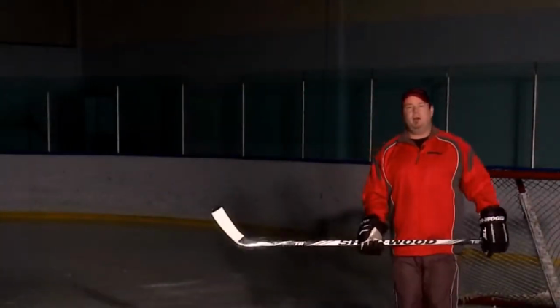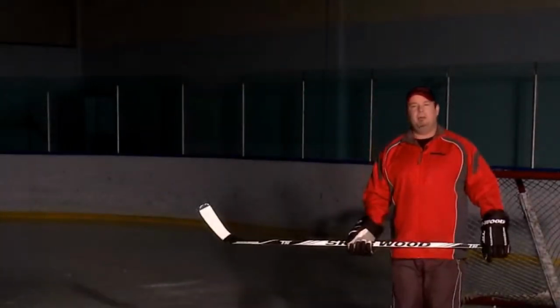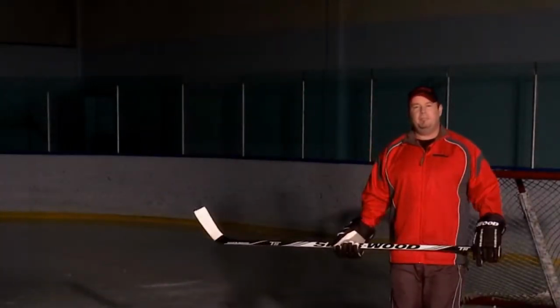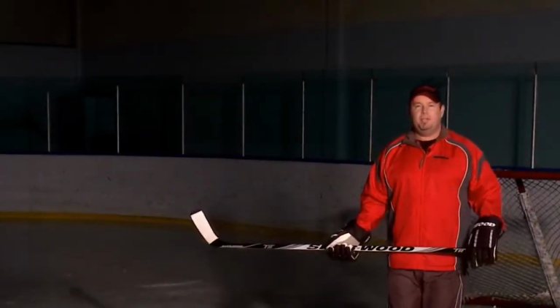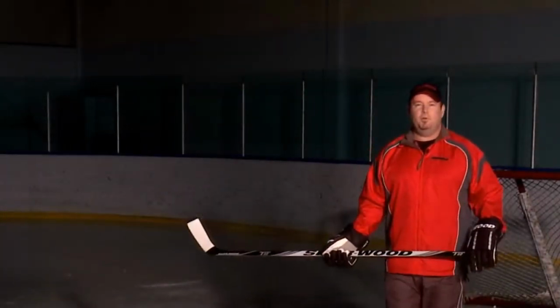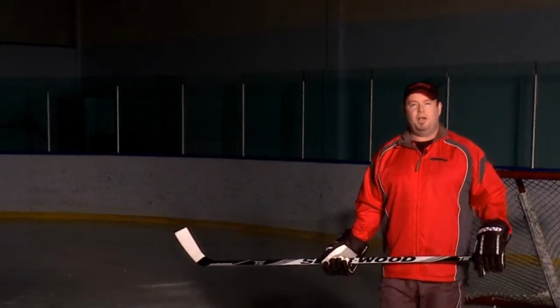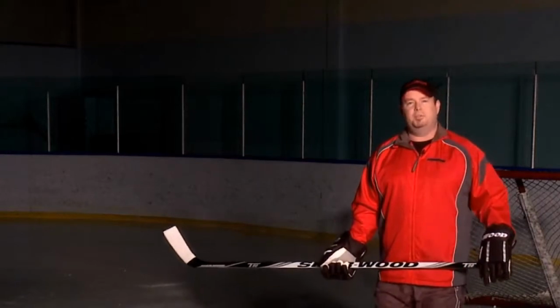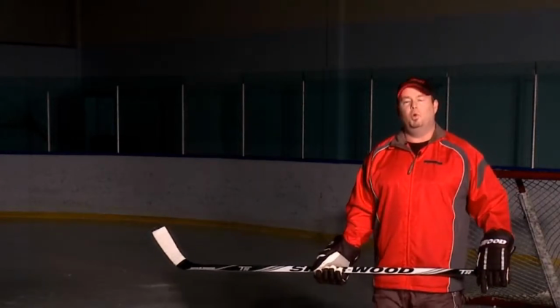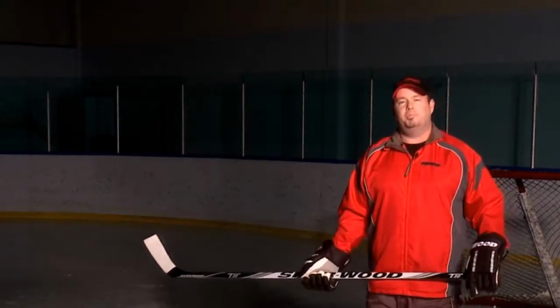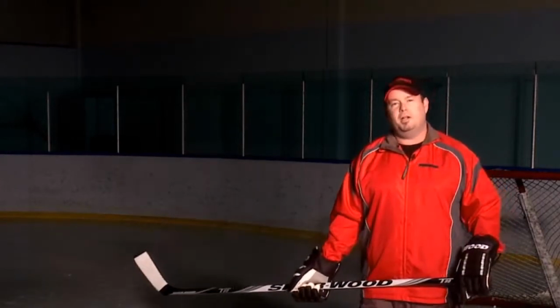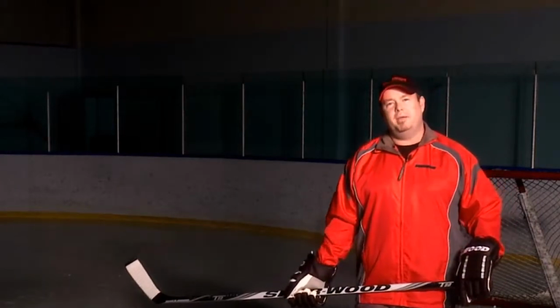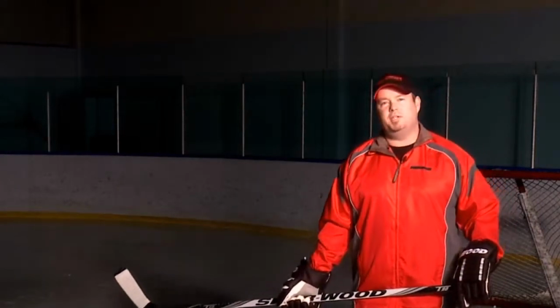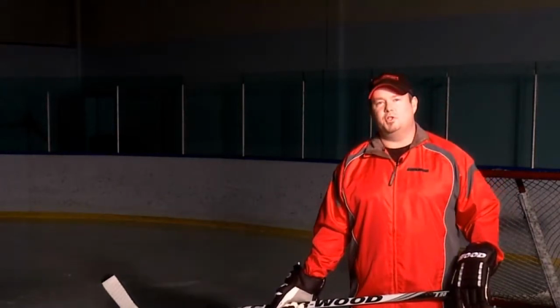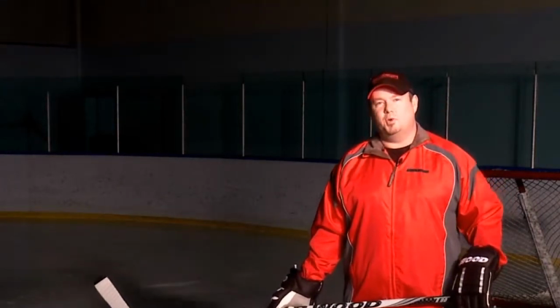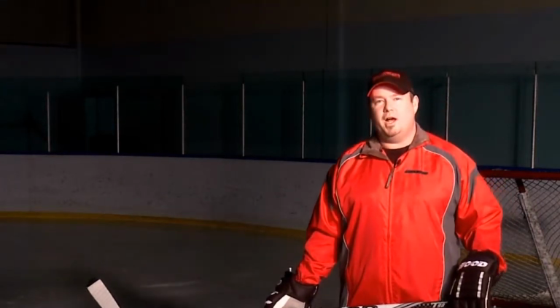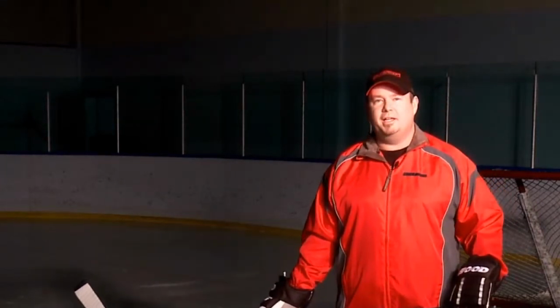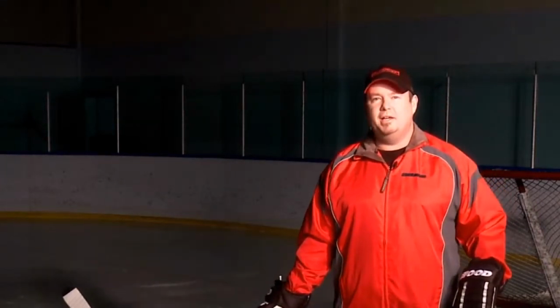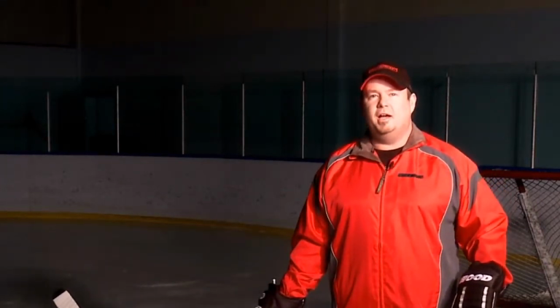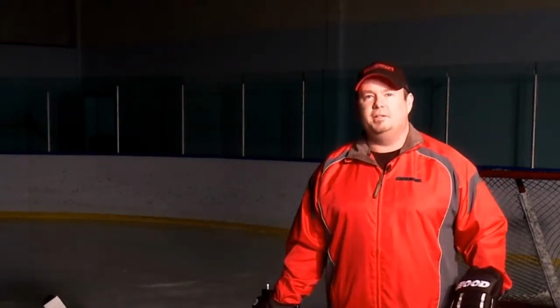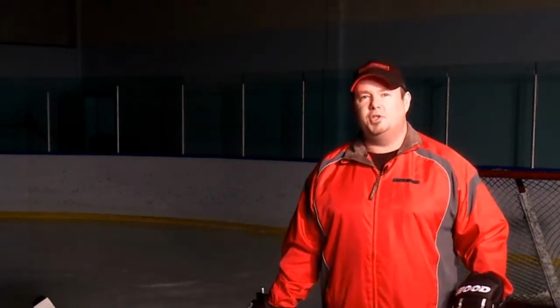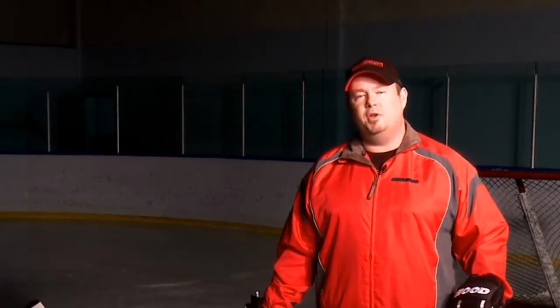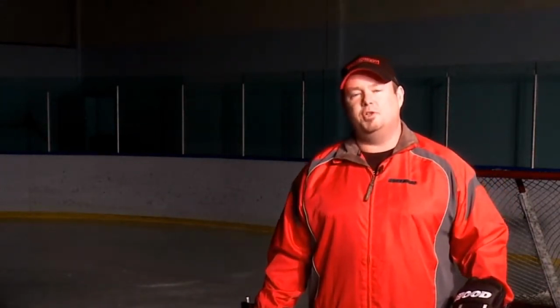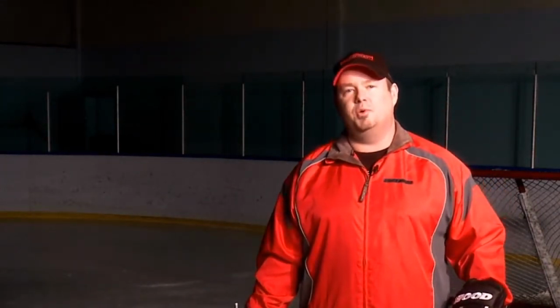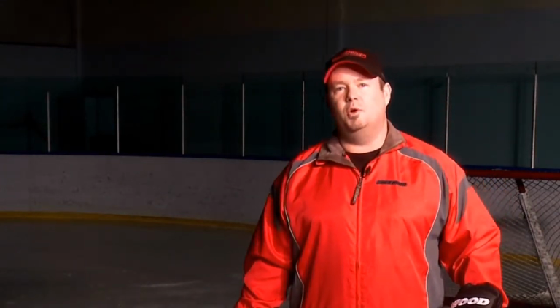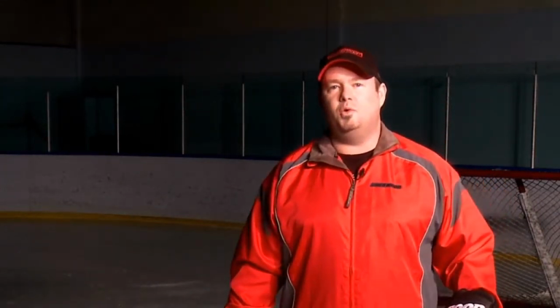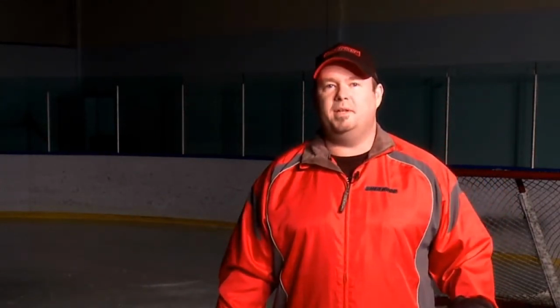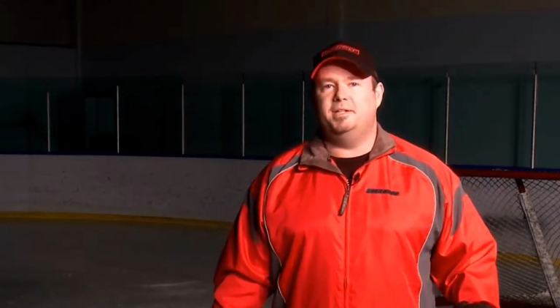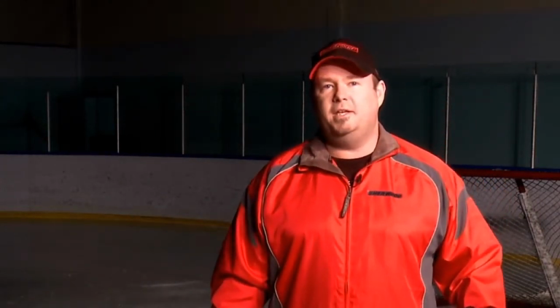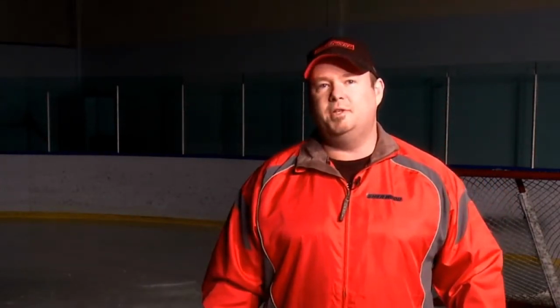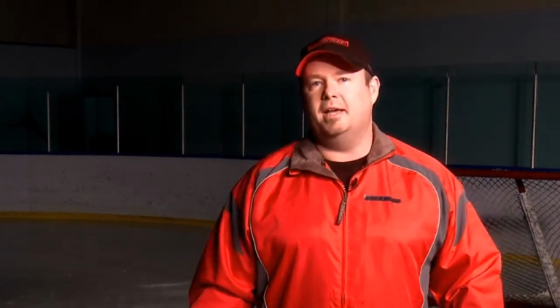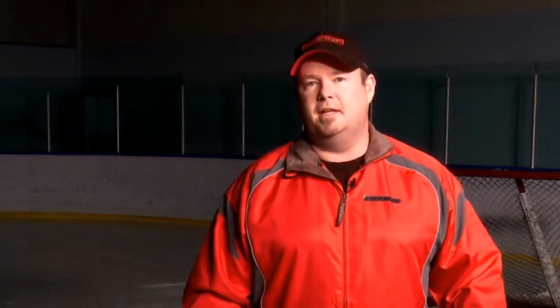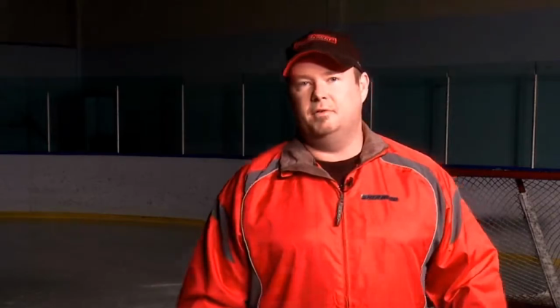Hi, my name is Dave Wilcox. I'm the goalie product manager for Sherwood Hockey. I'd like to show you how Sherwood goal equipment can take you to the next level.